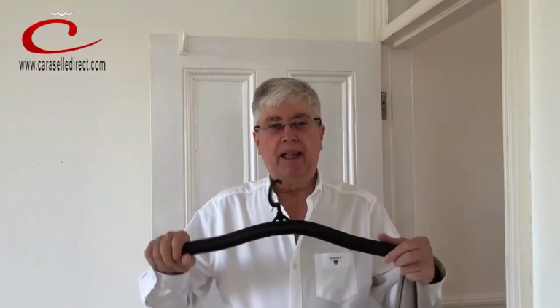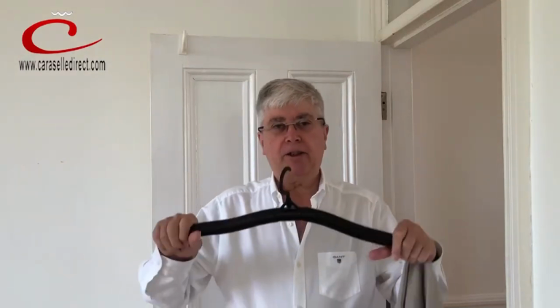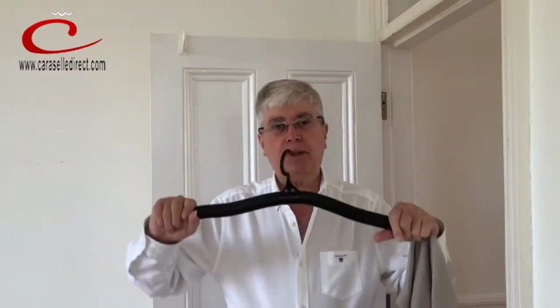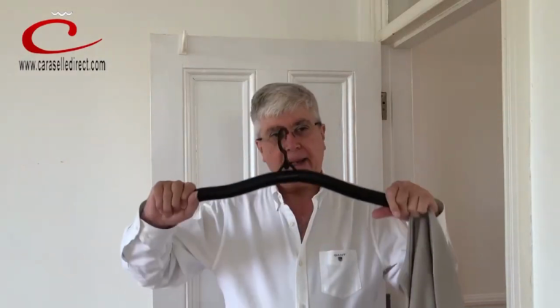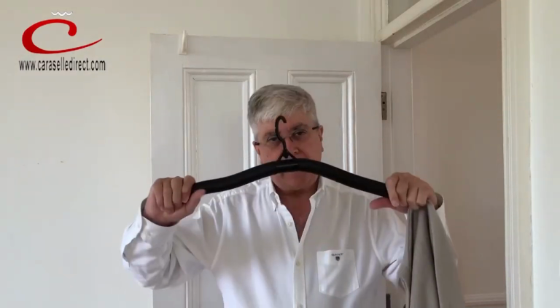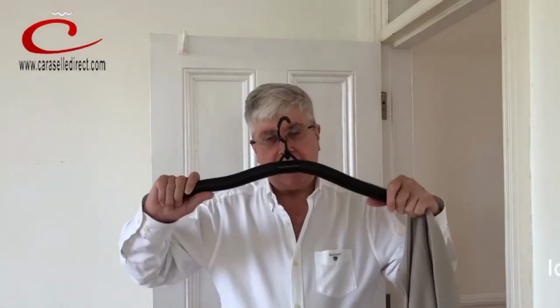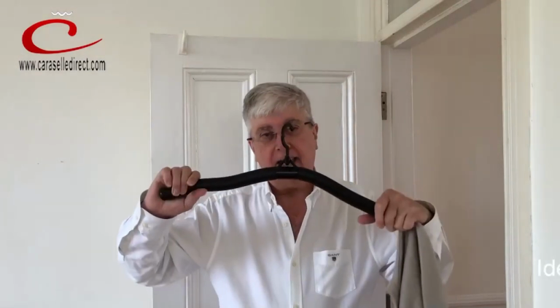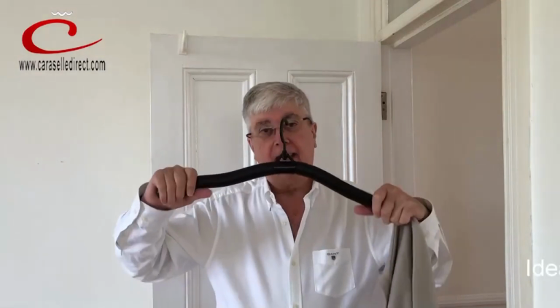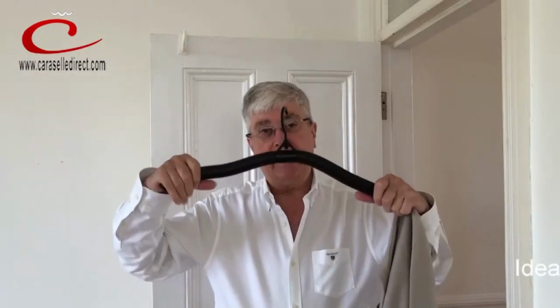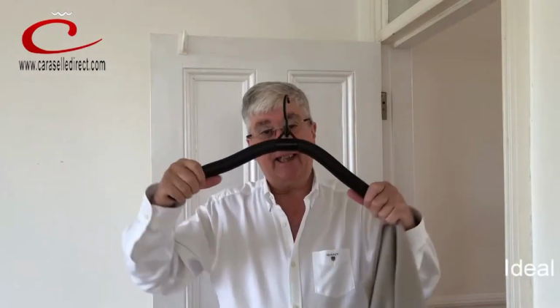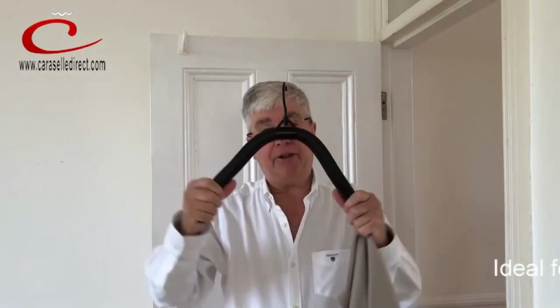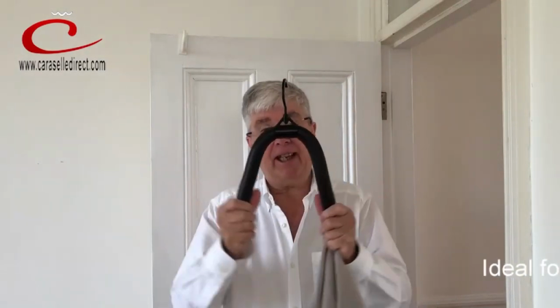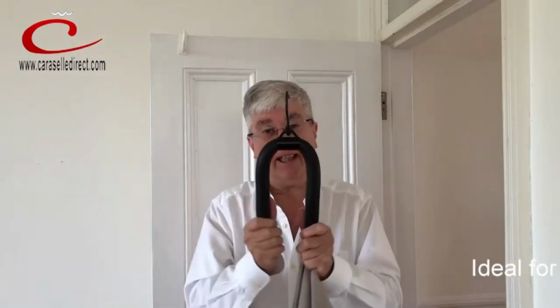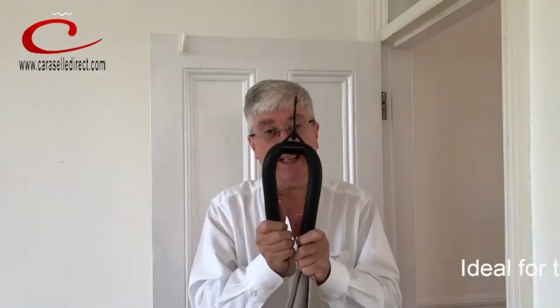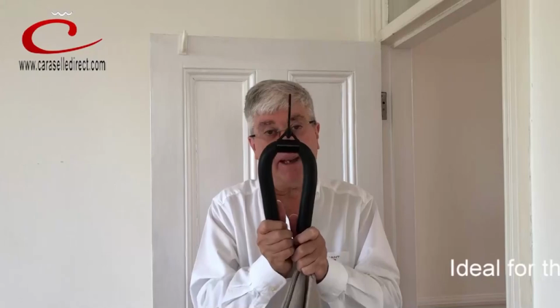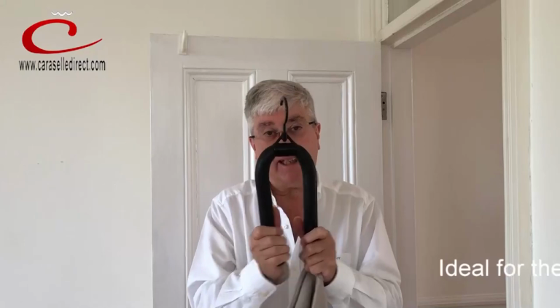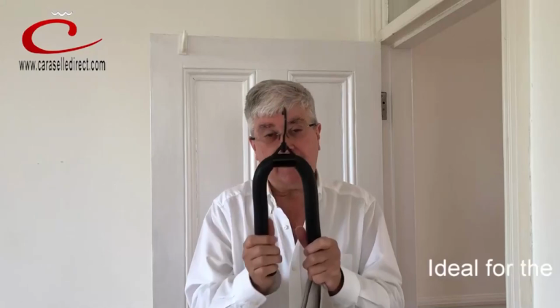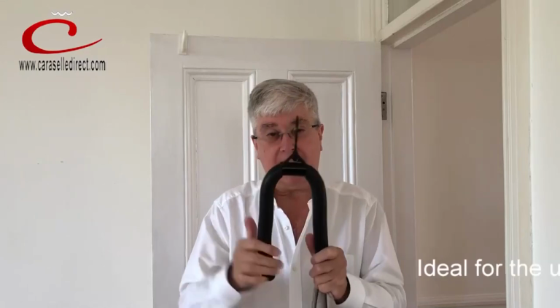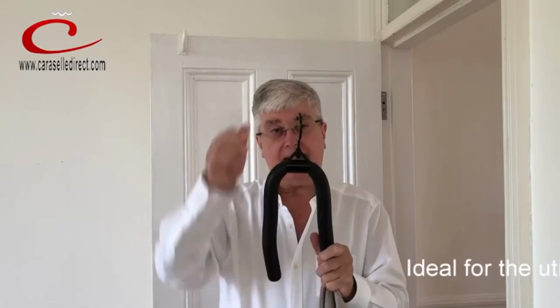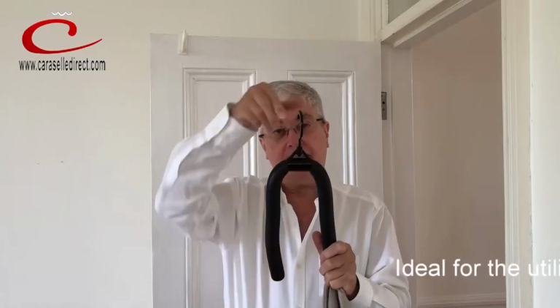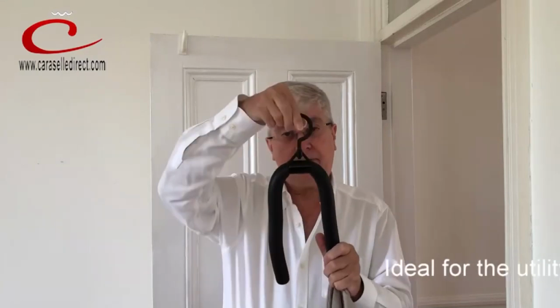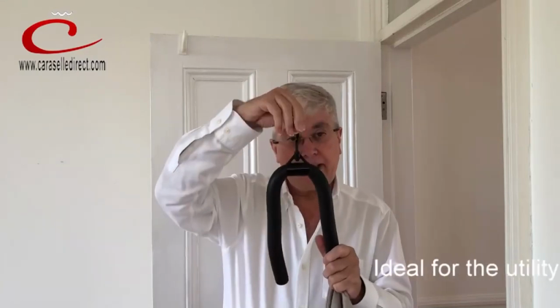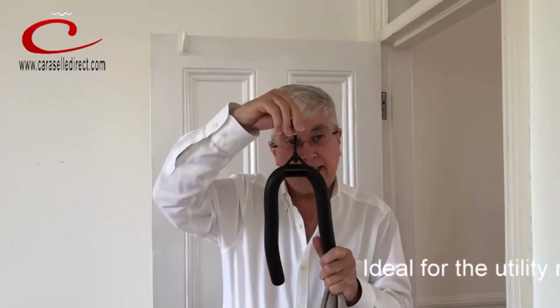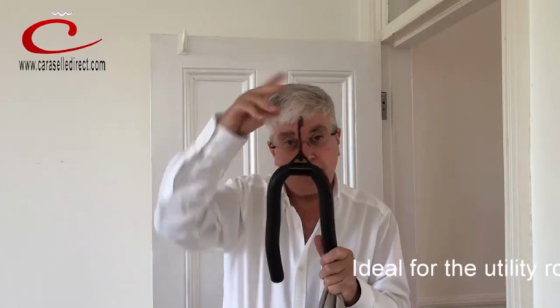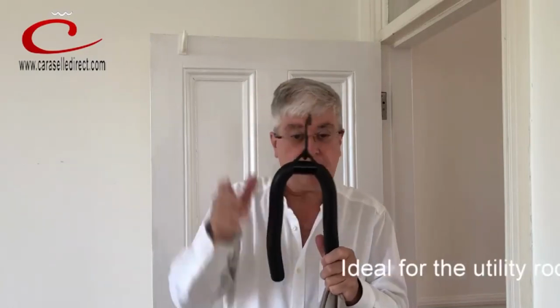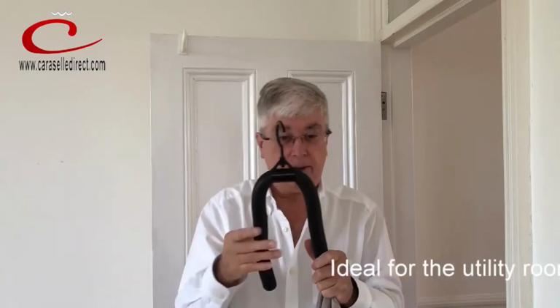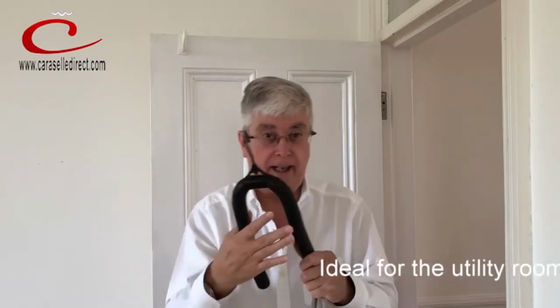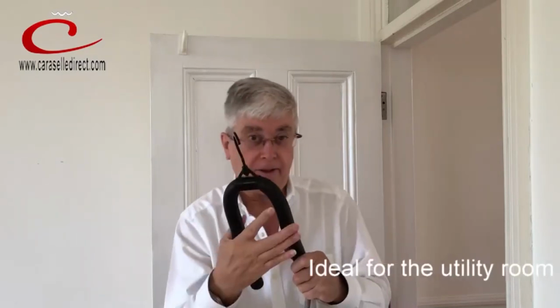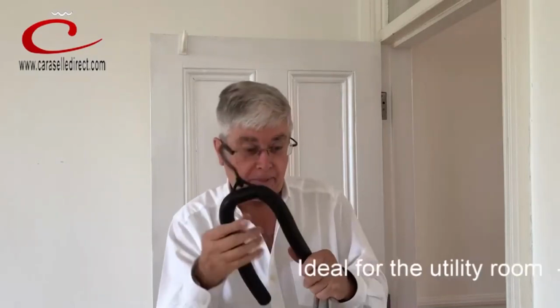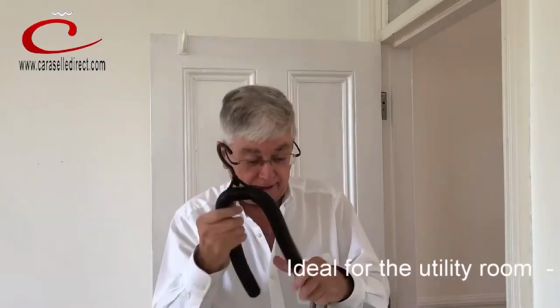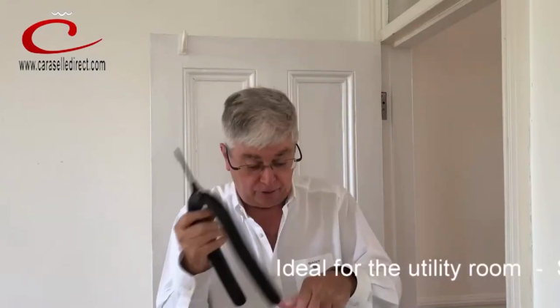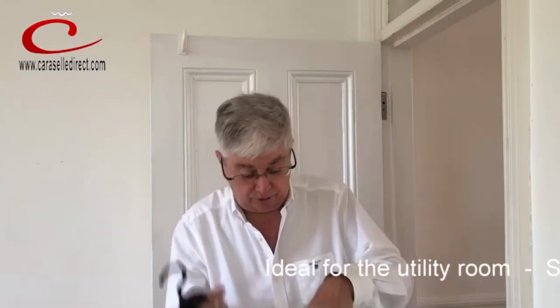It's called the bendy hanger, and it literally is as bendy as that. It has a rotating hook so it can hang on the backs of doors.